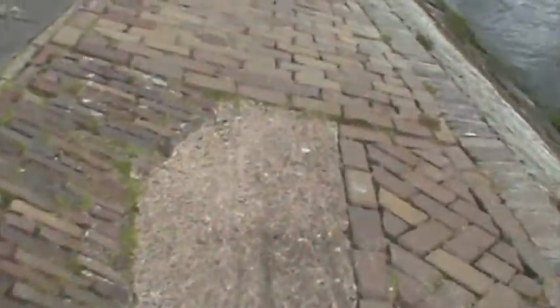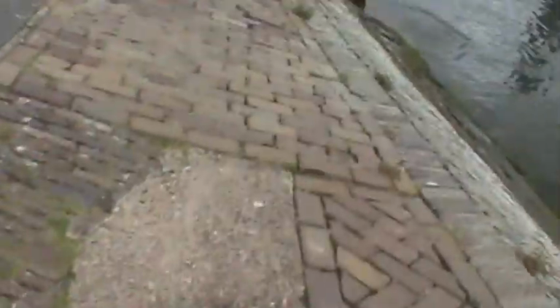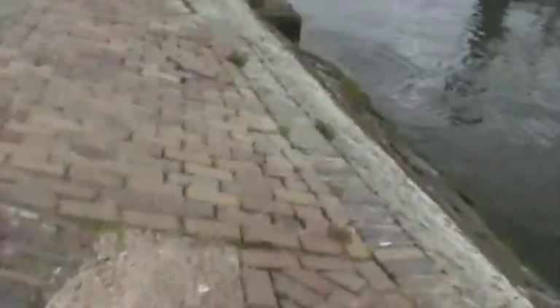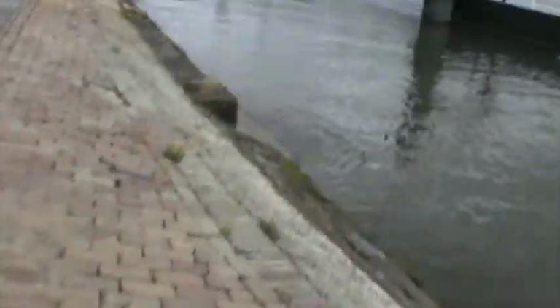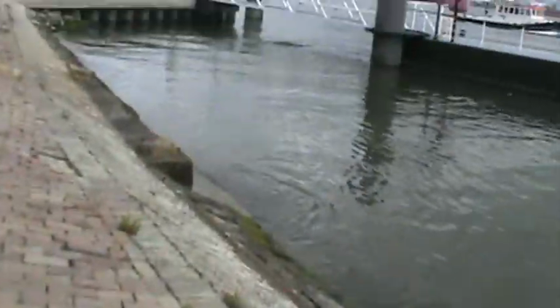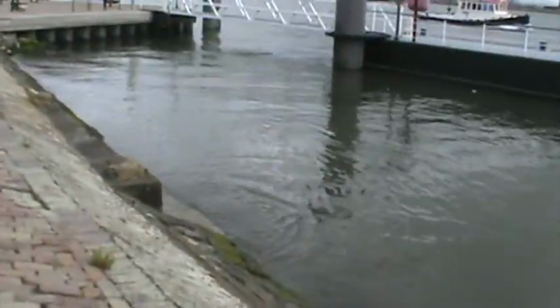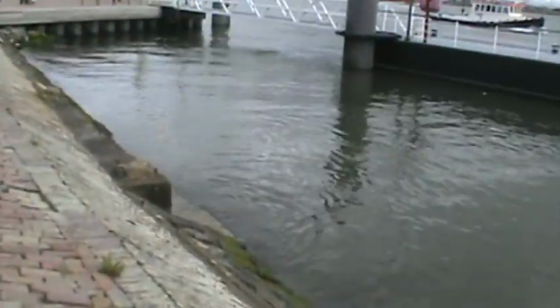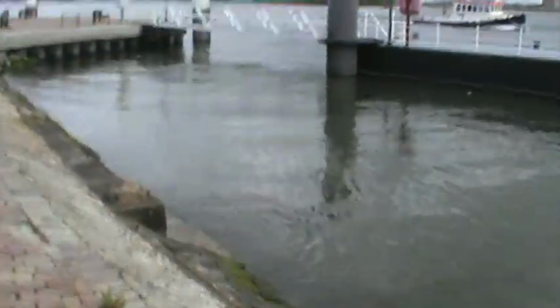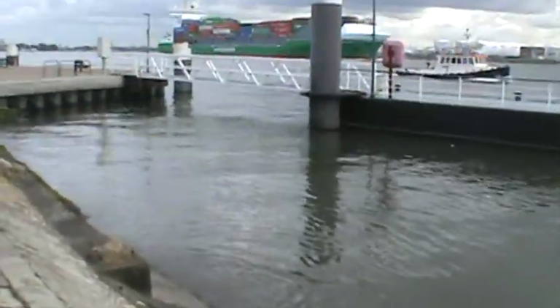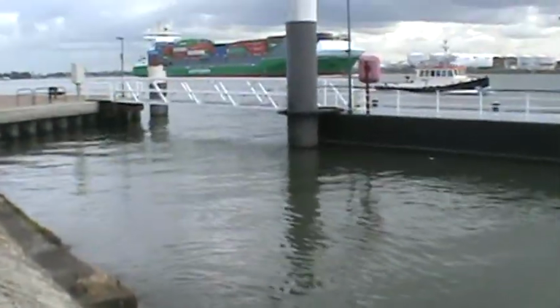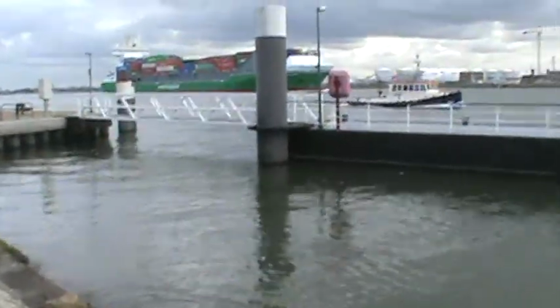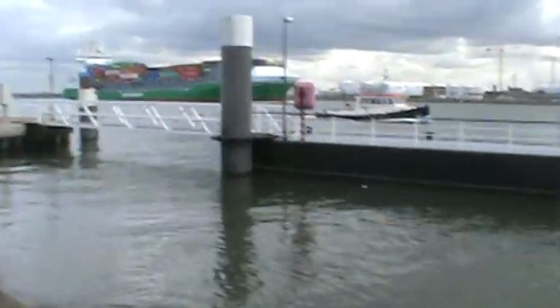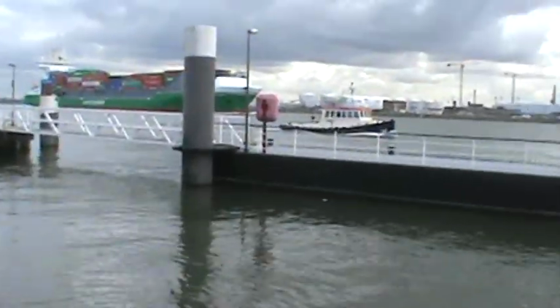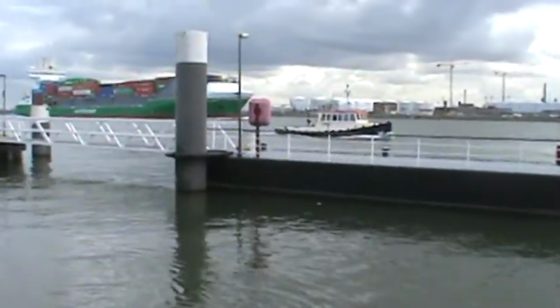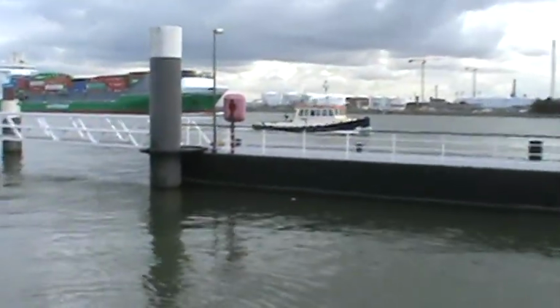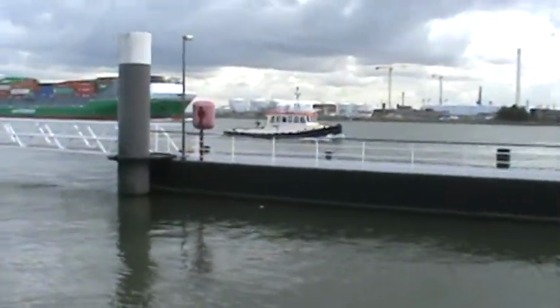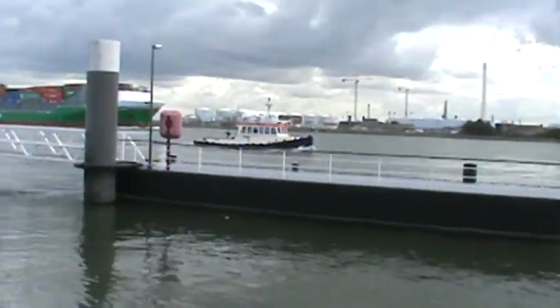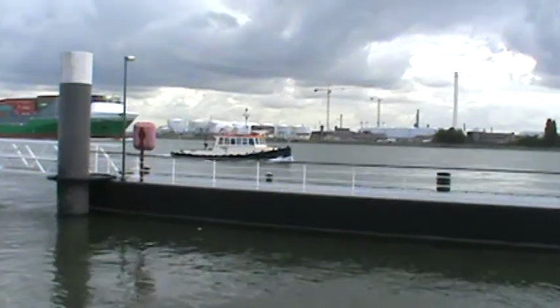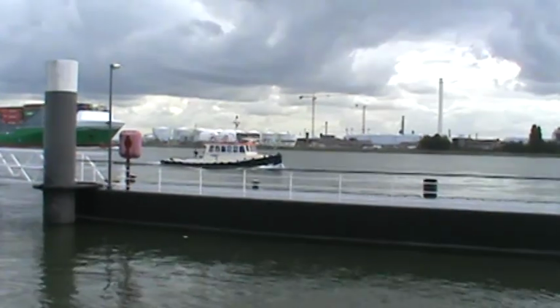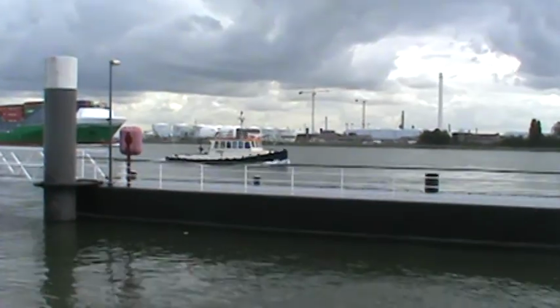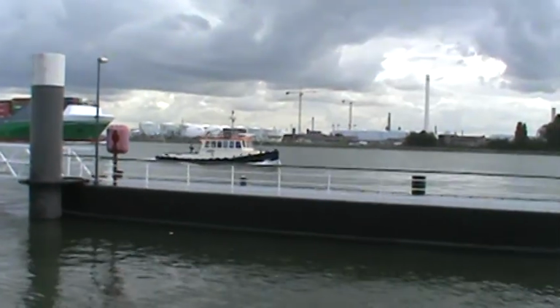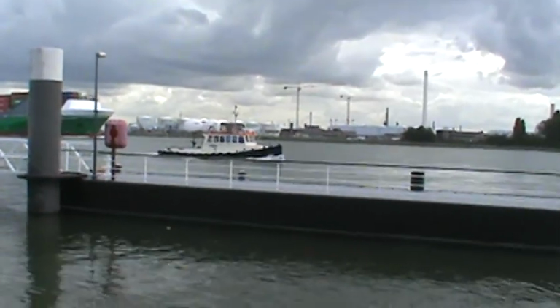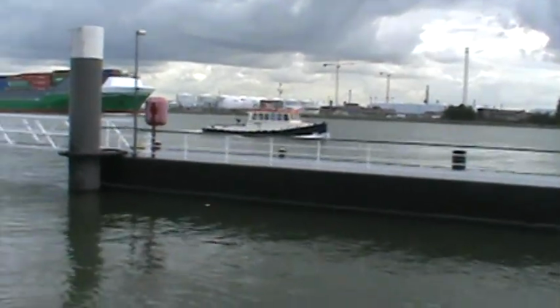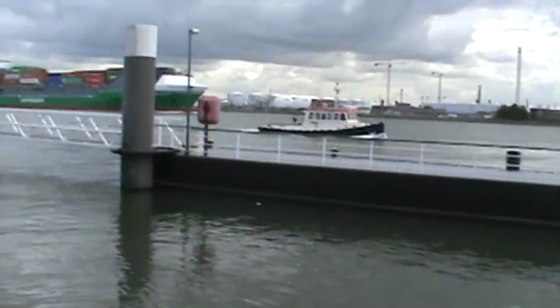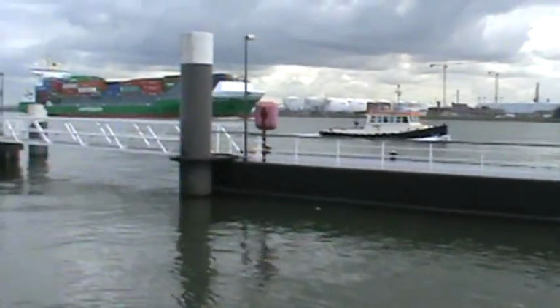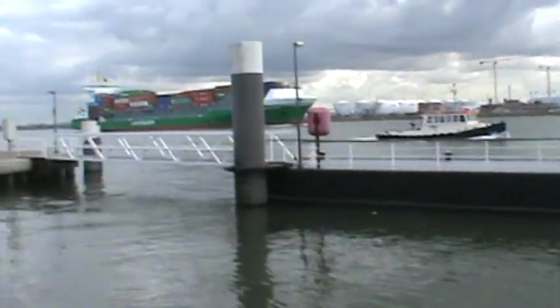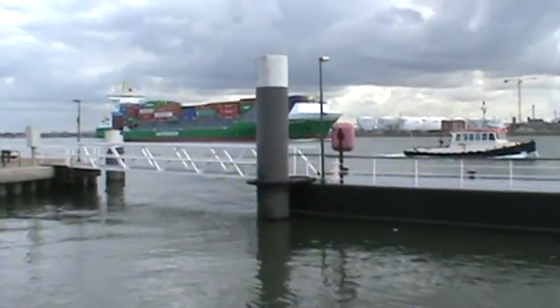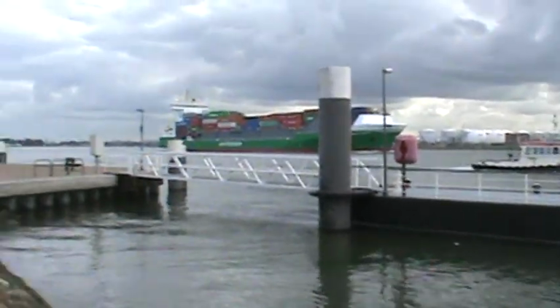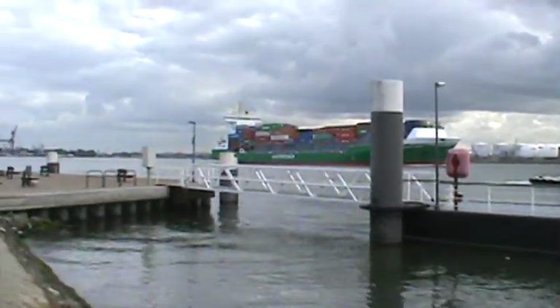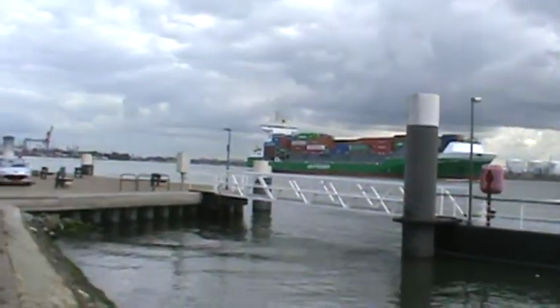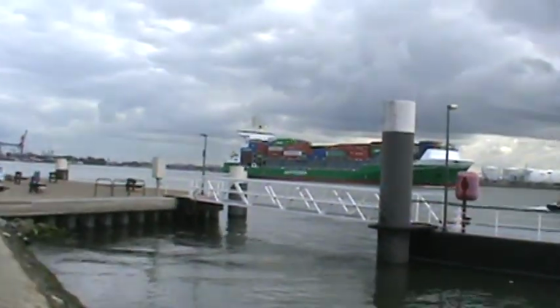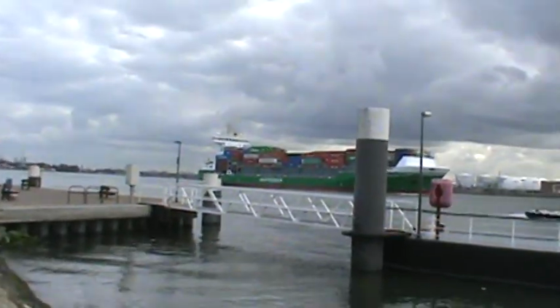Look what's coming — a tug. And a unifeeder.